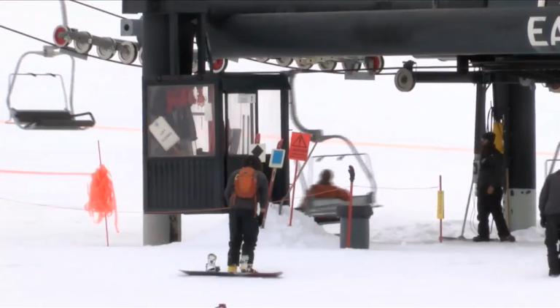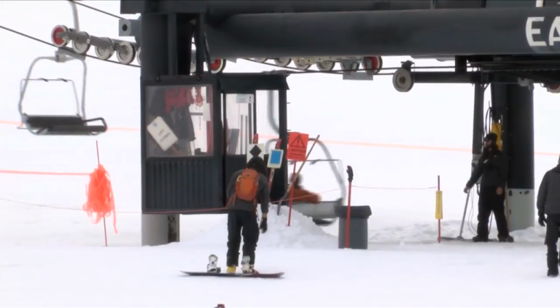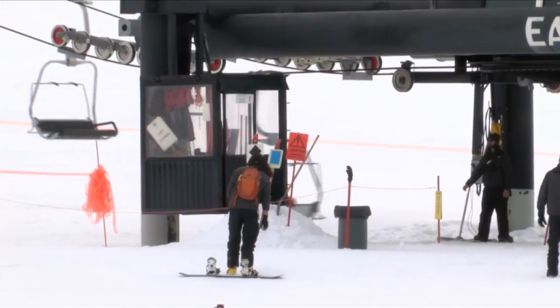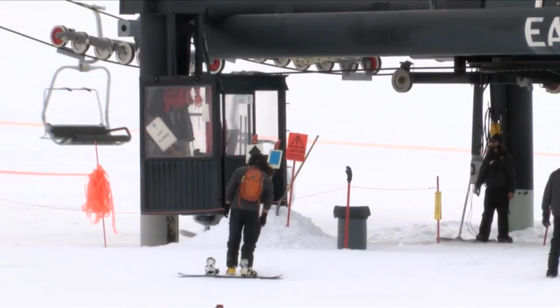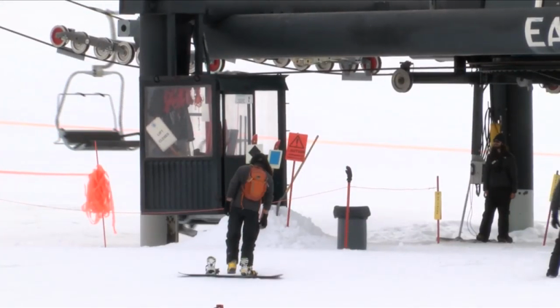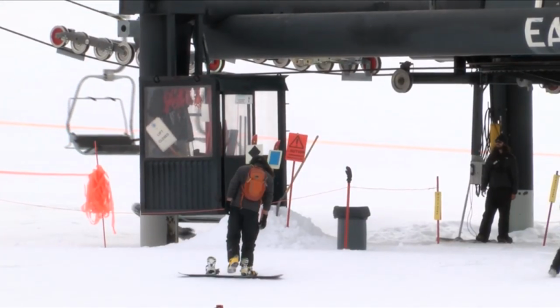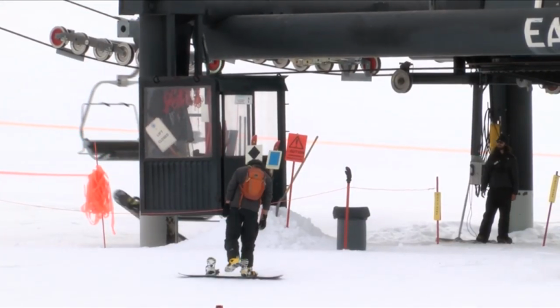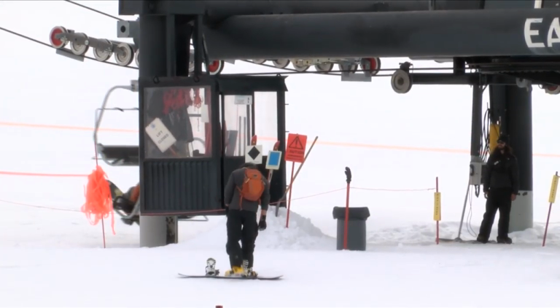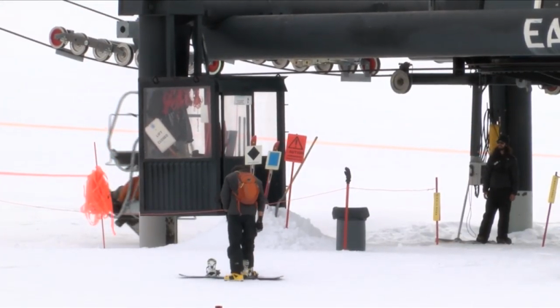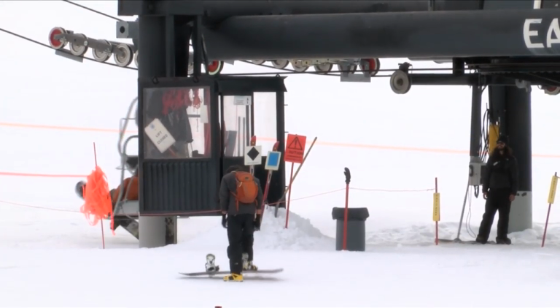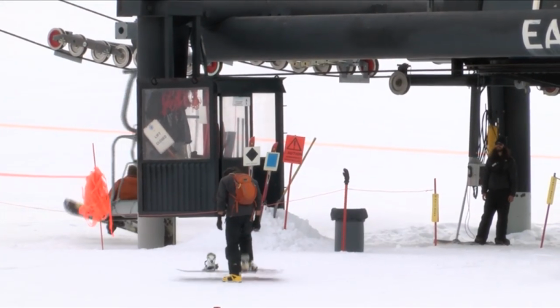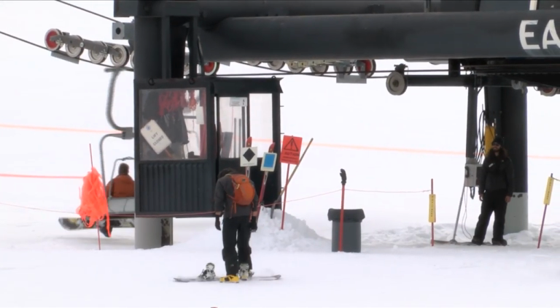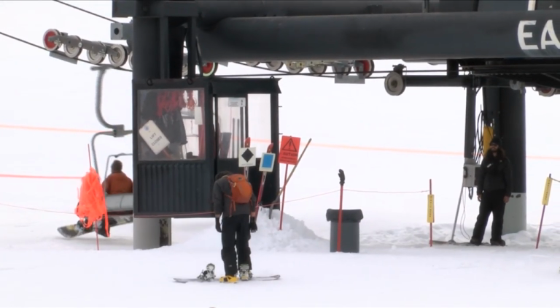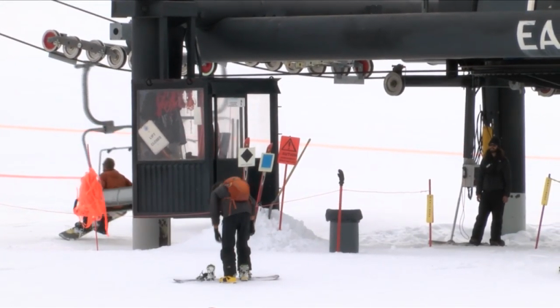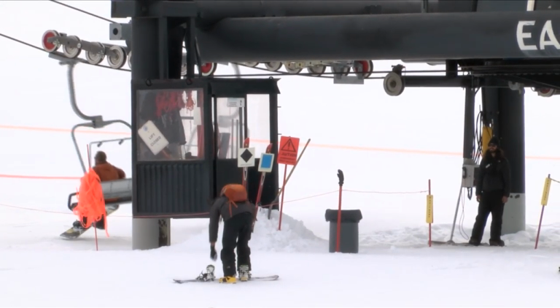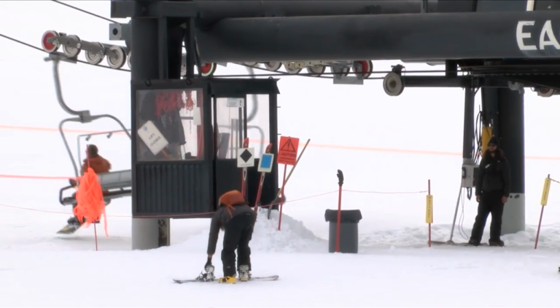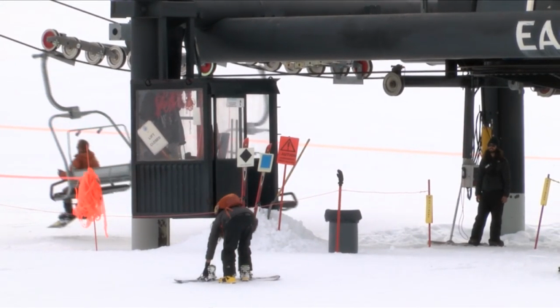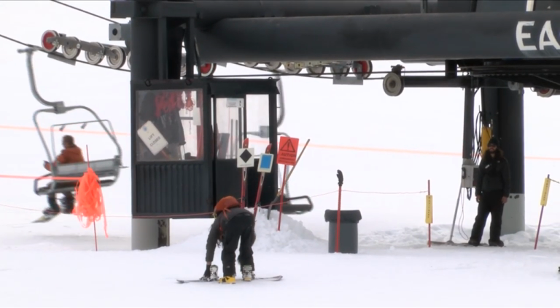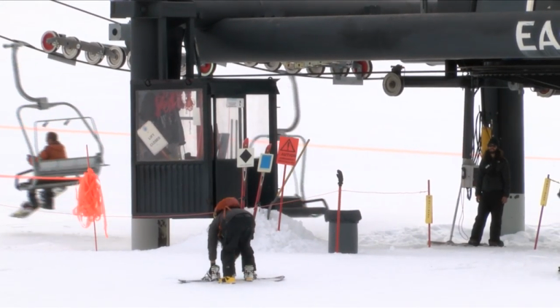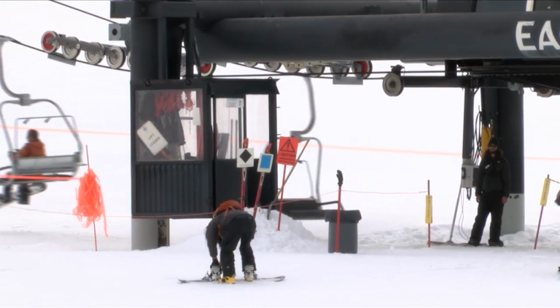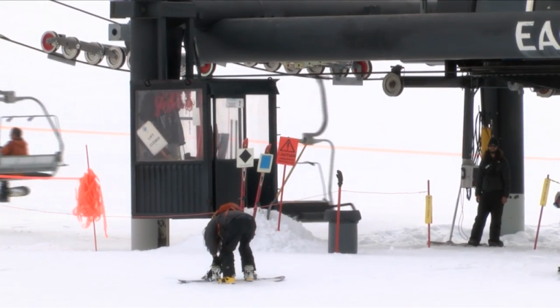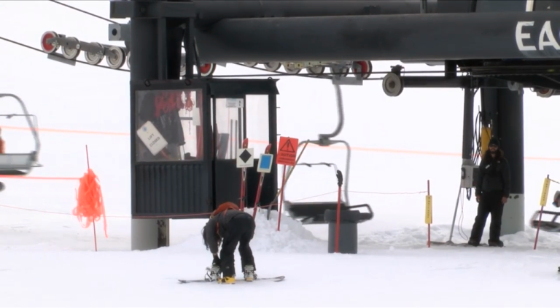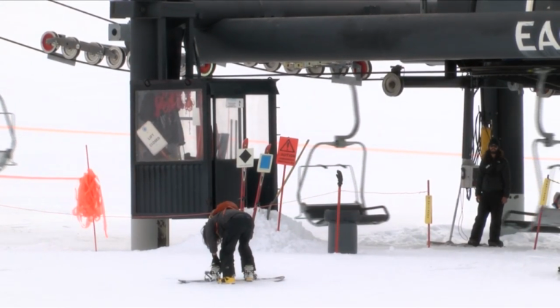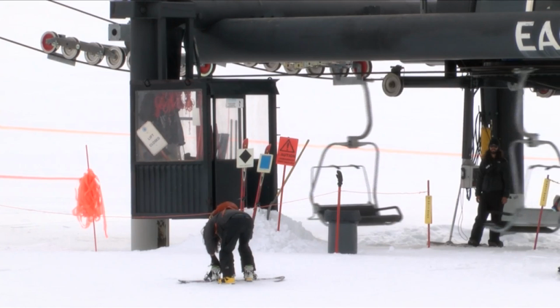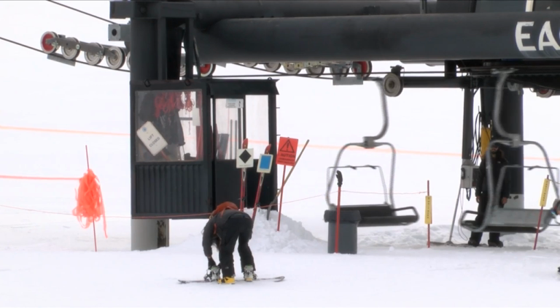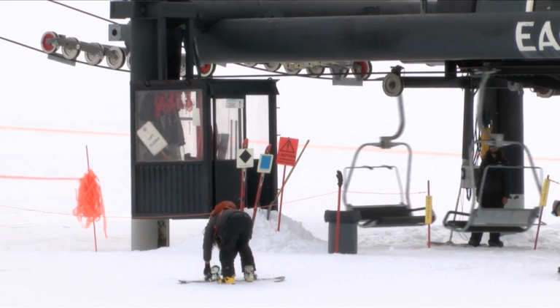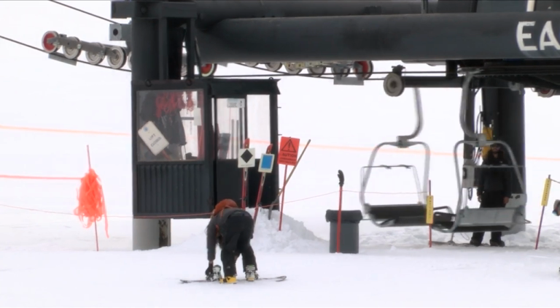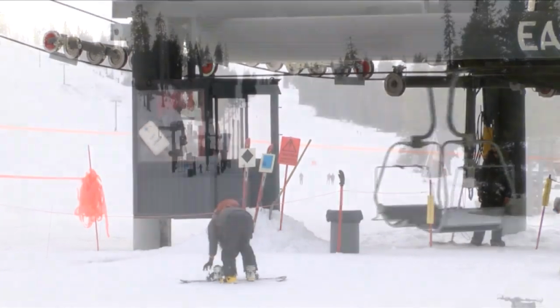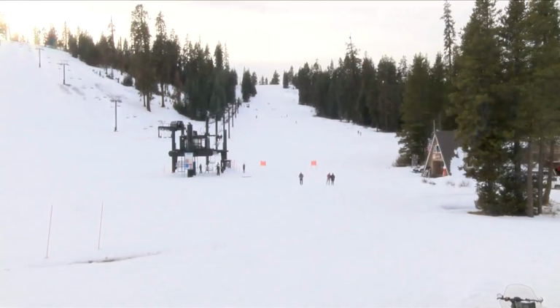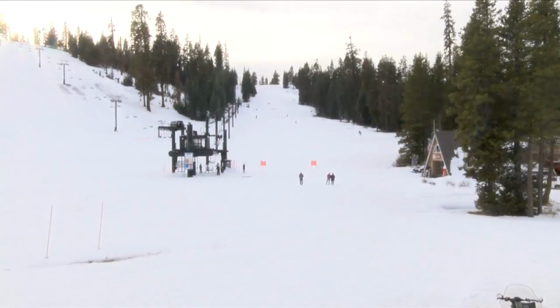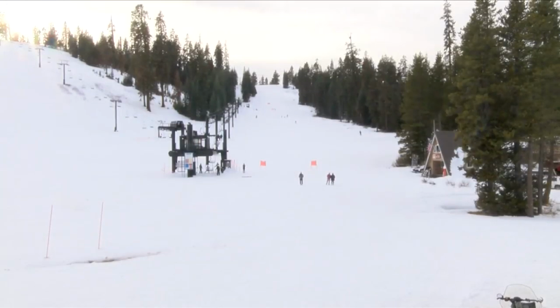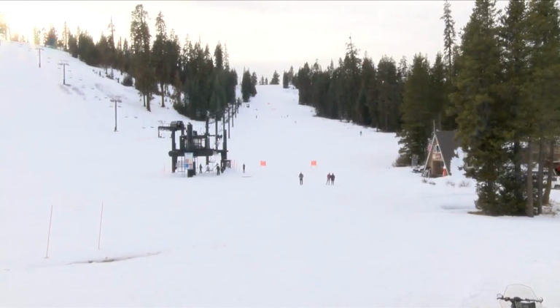As of right now, five lifts, ten slopes, and multiple ski and snowboard lessons are available.